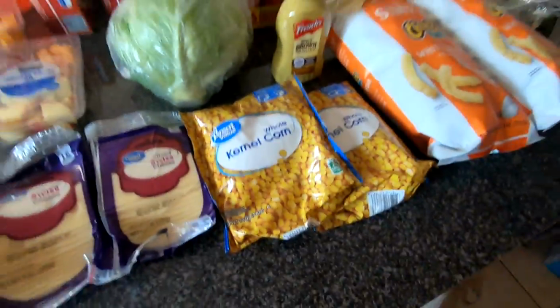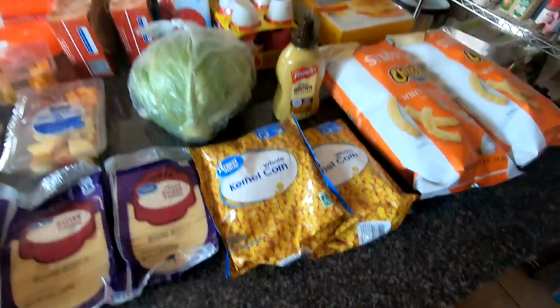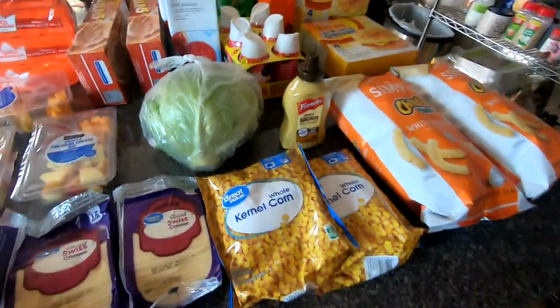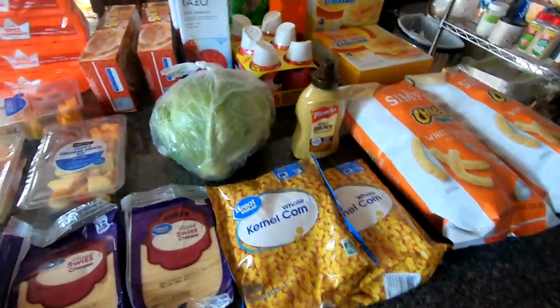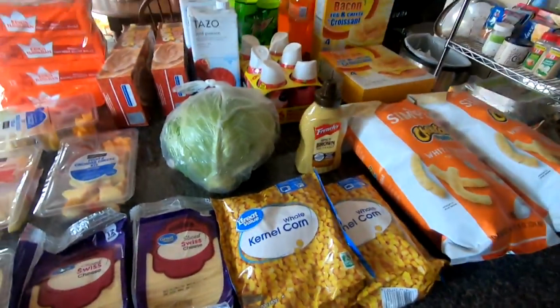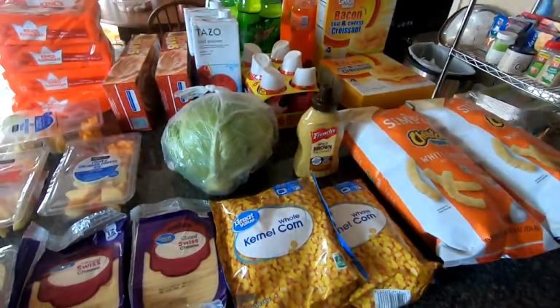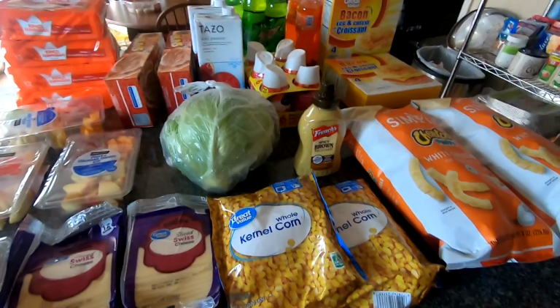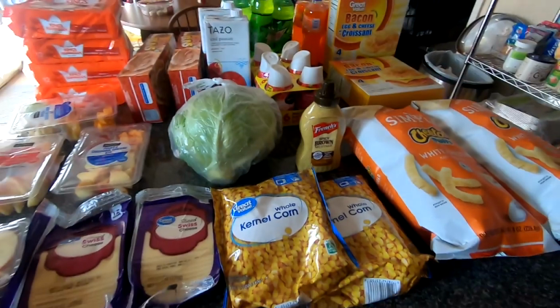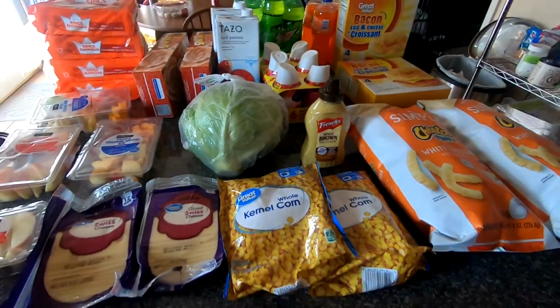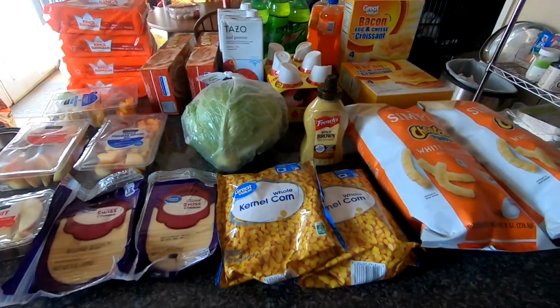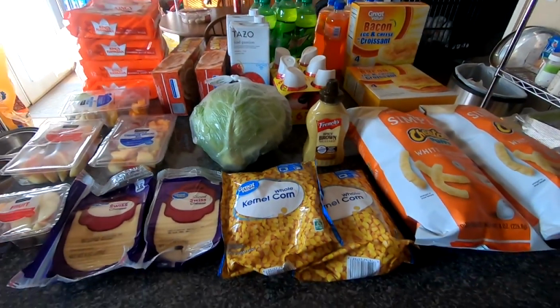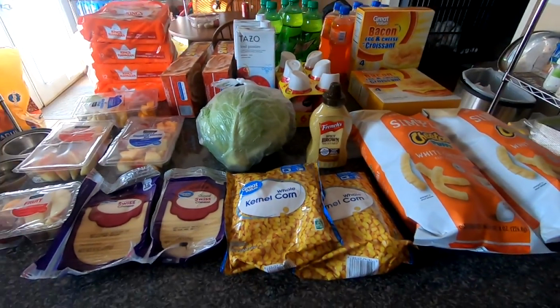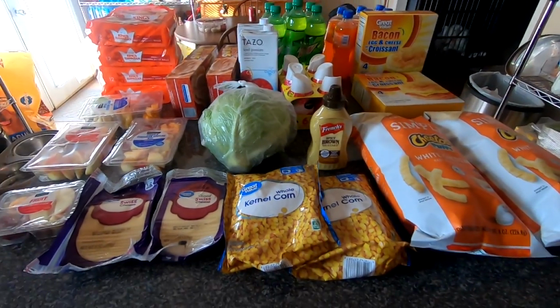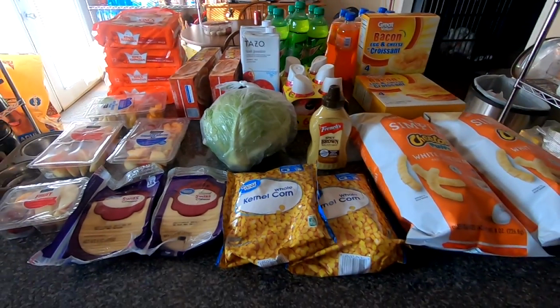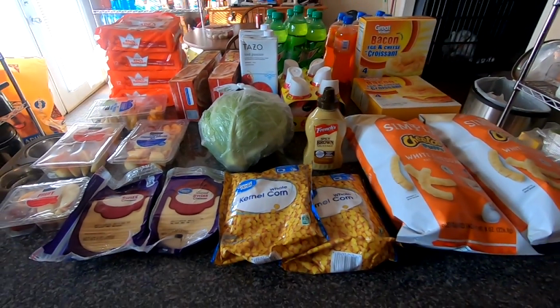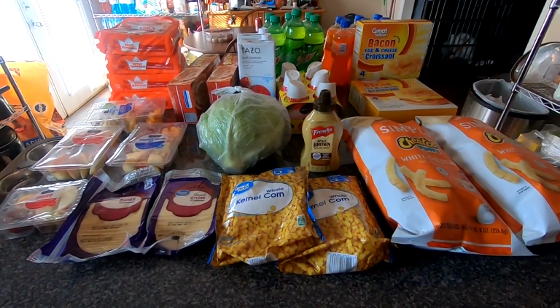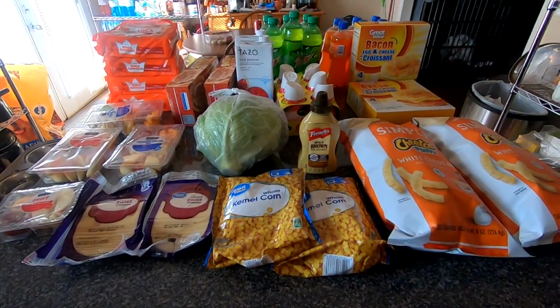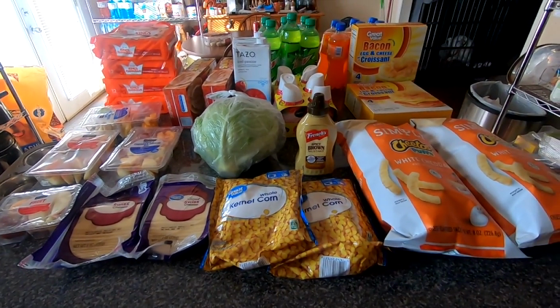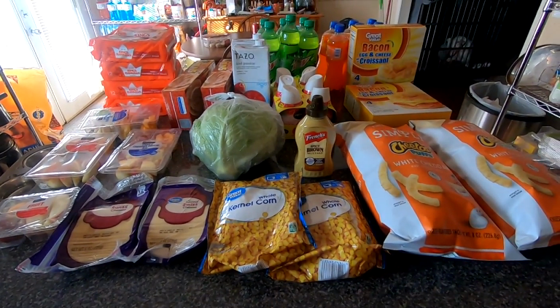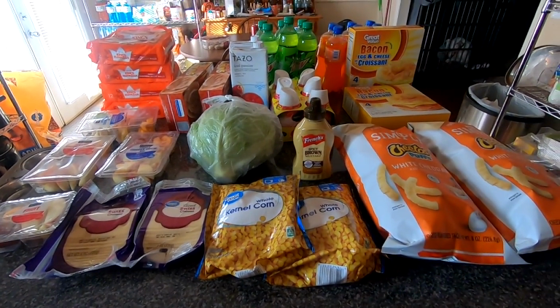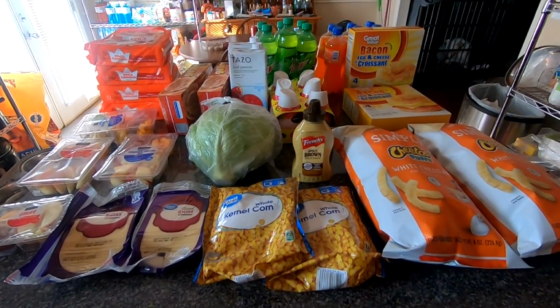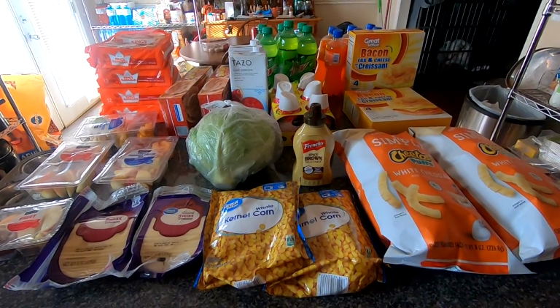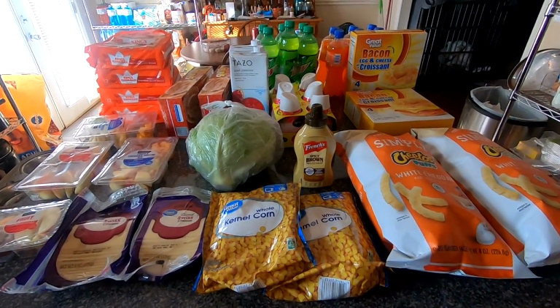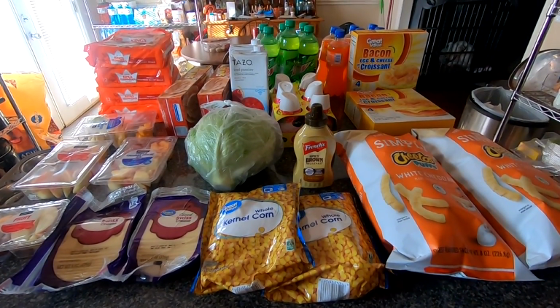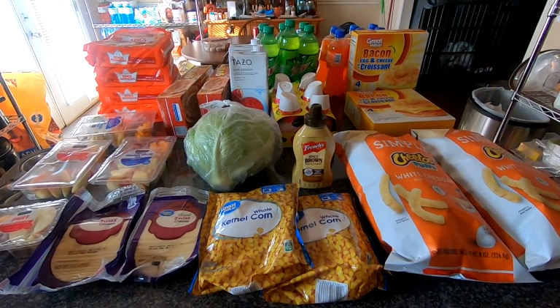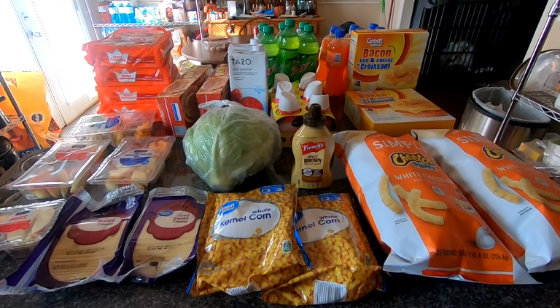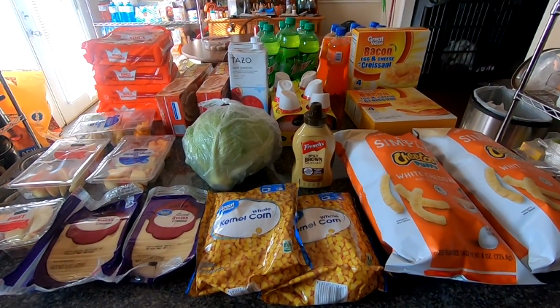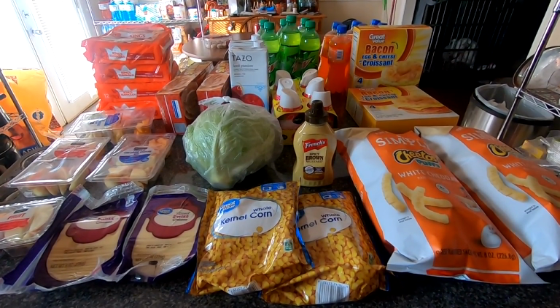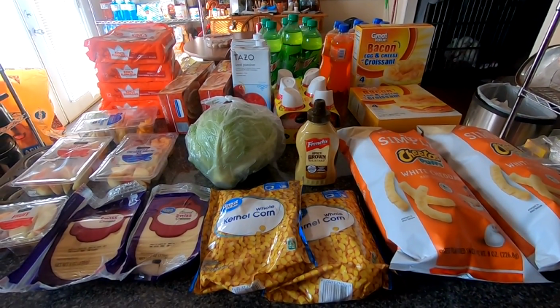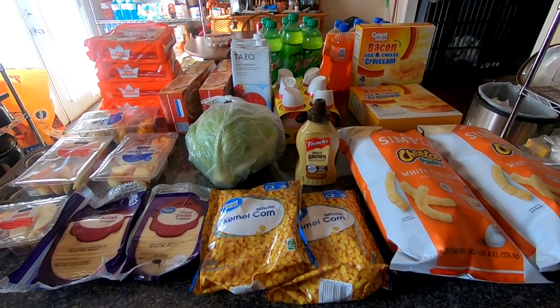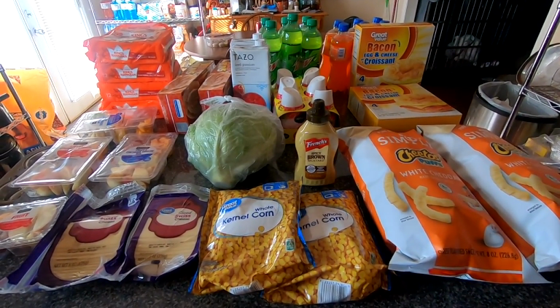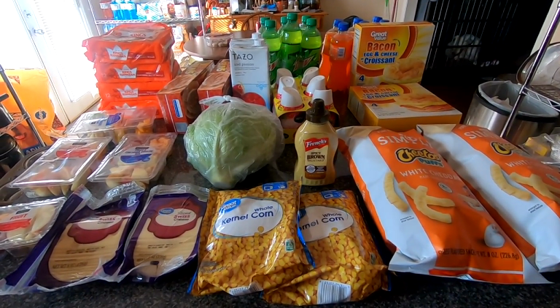That is everything that I got from Walmart this week.